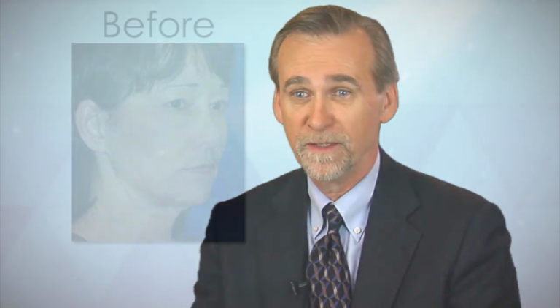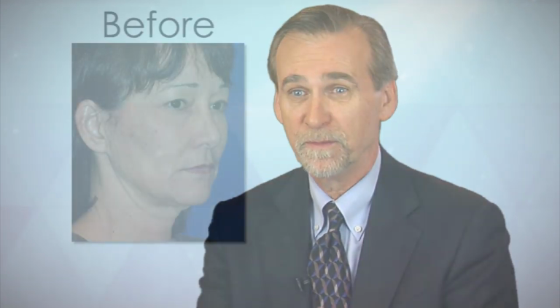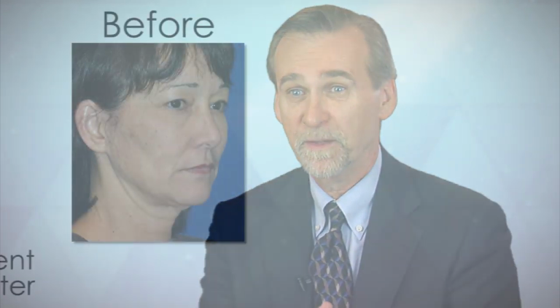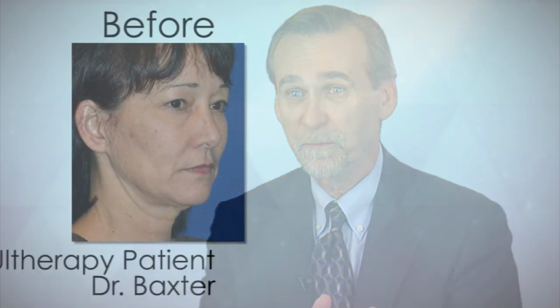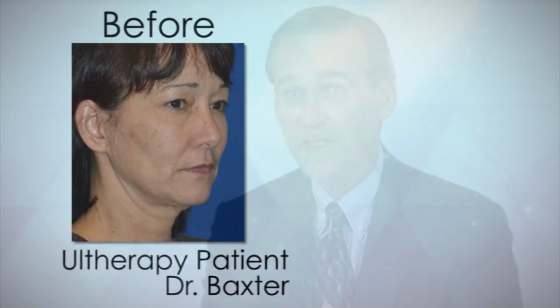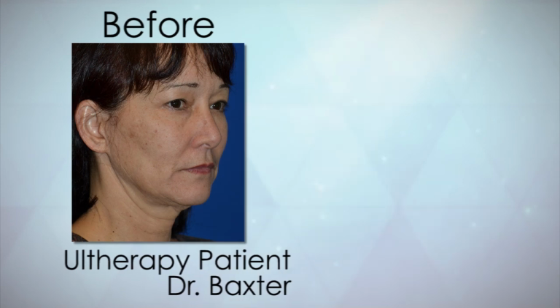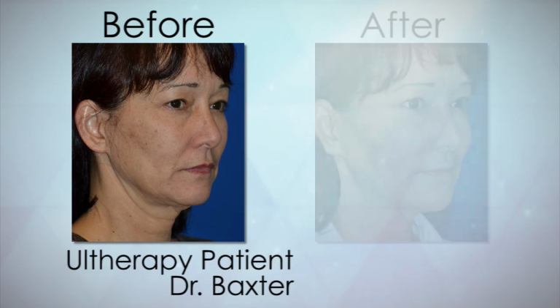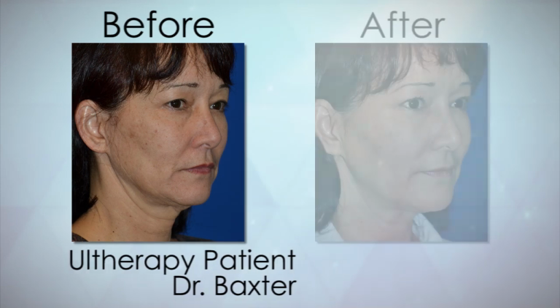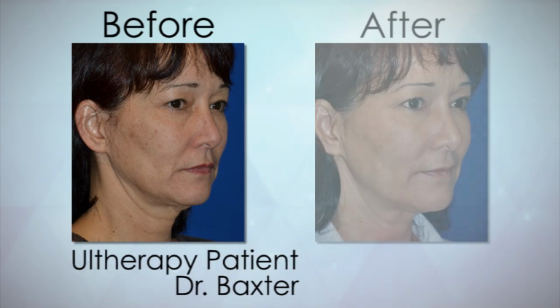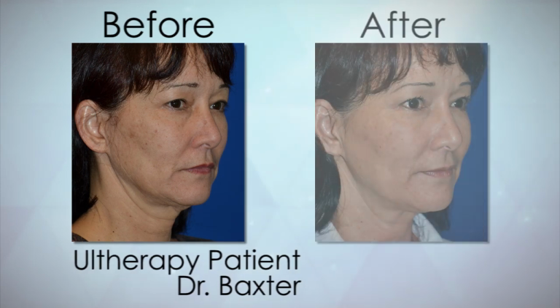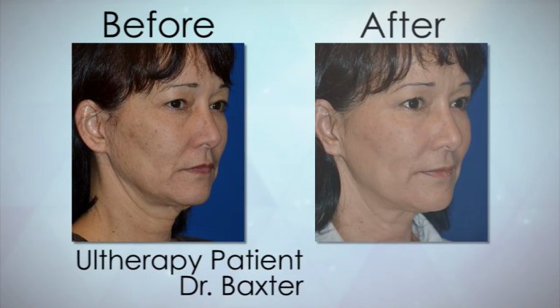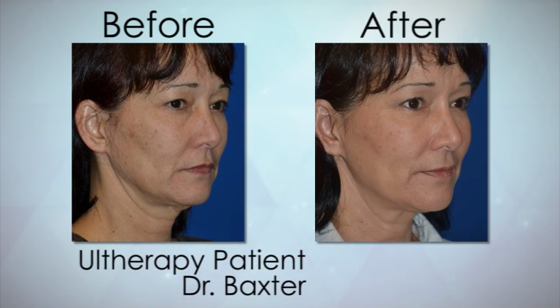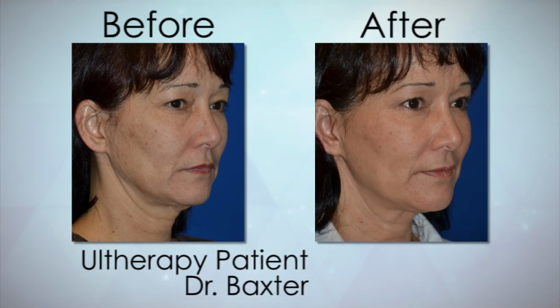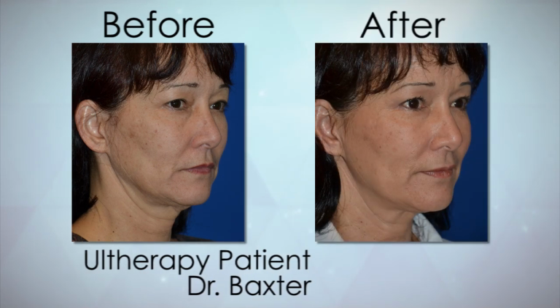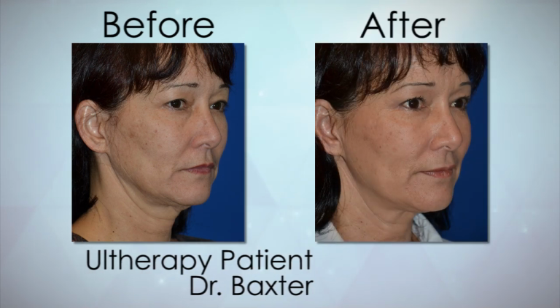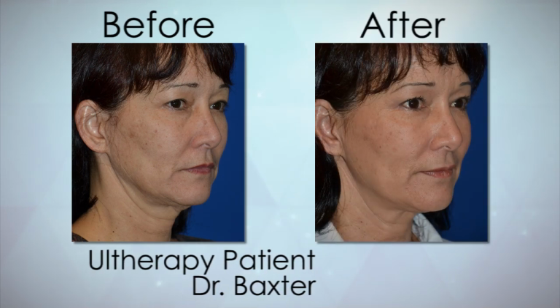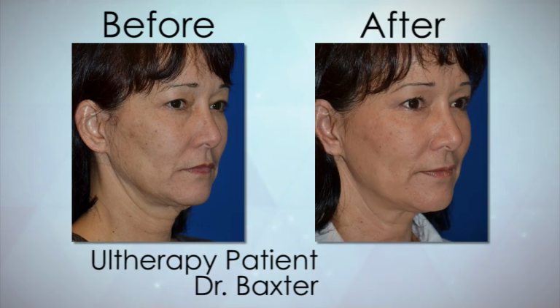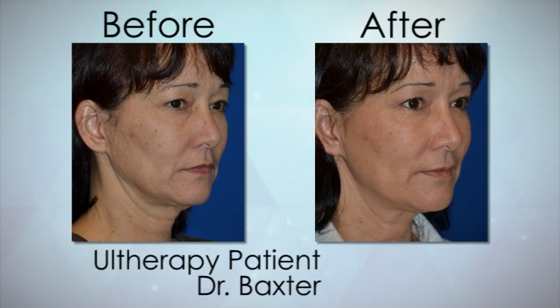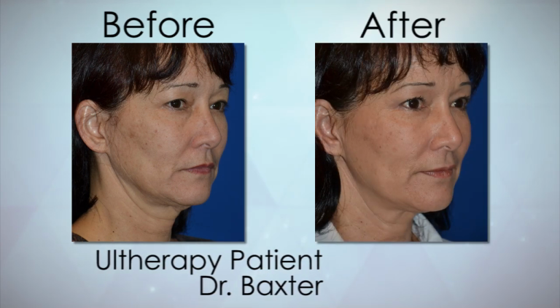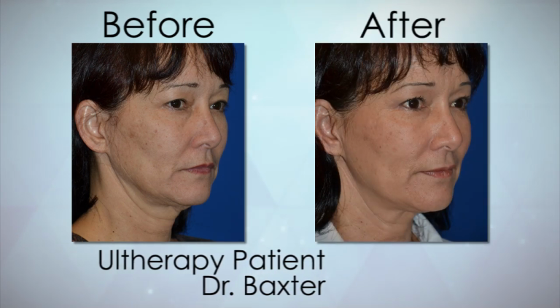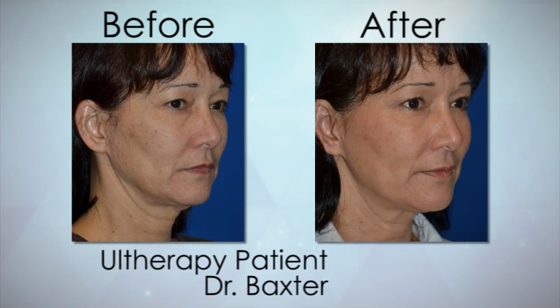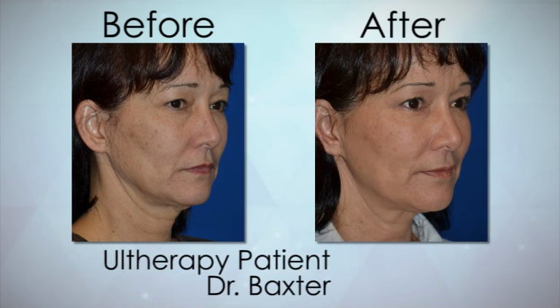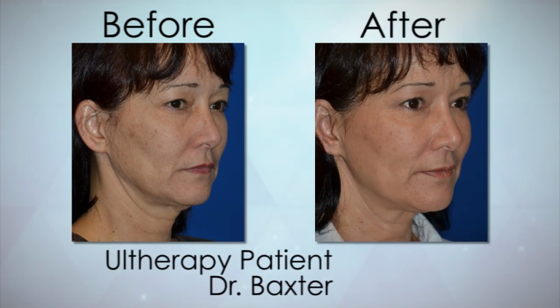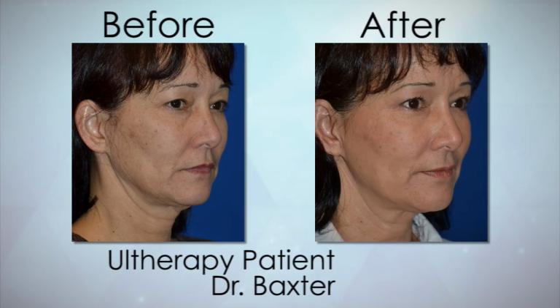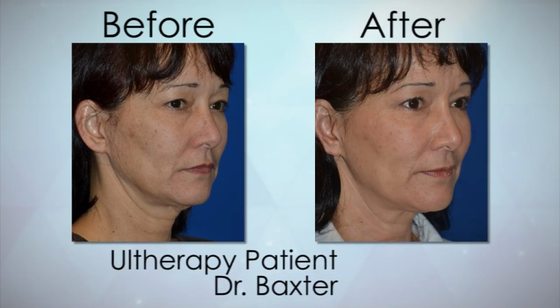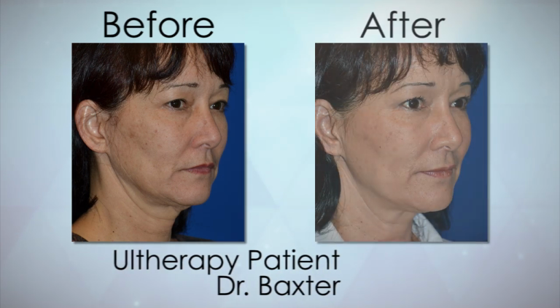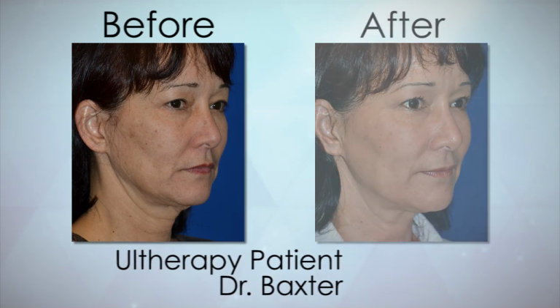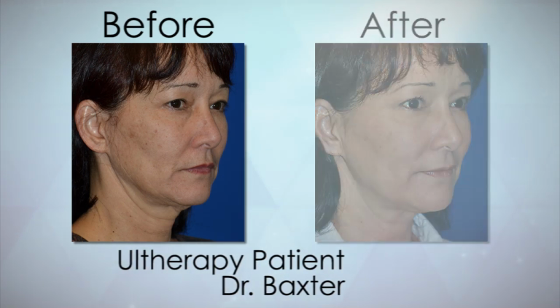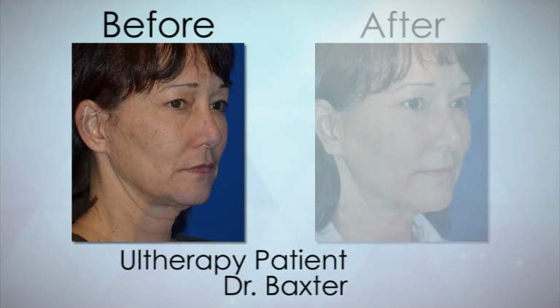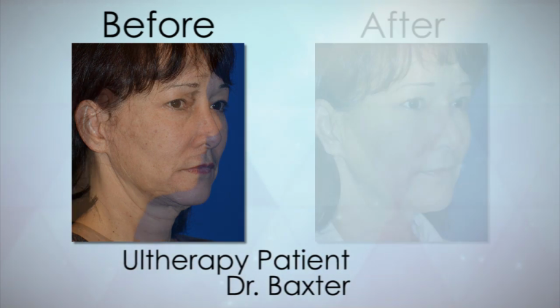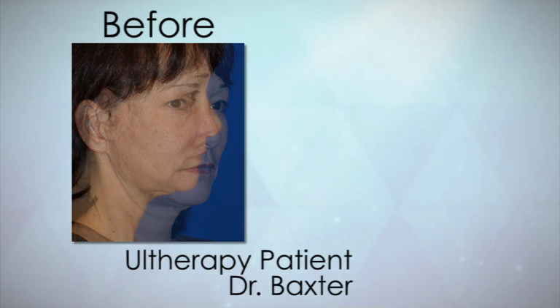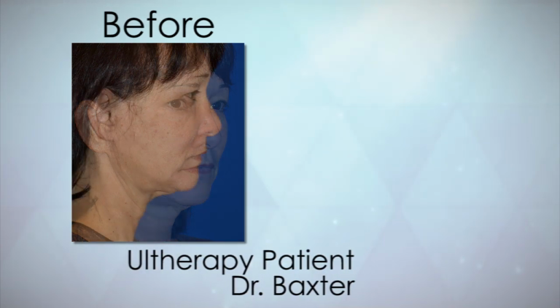The effects of it take a few months to build. Typically we see results at about three months out.